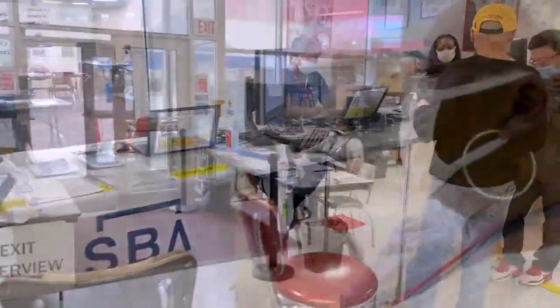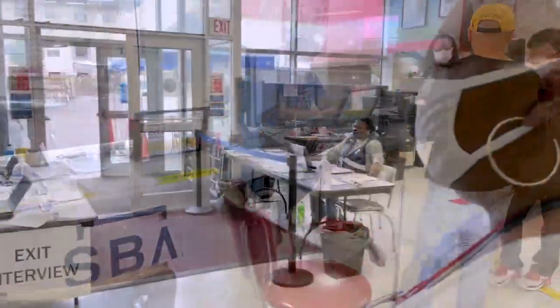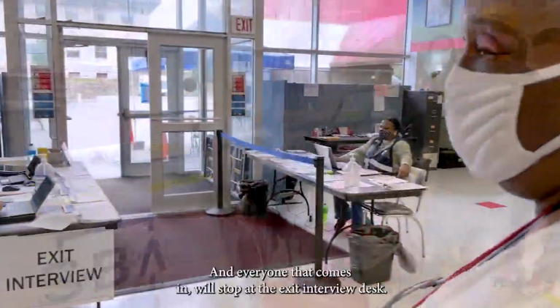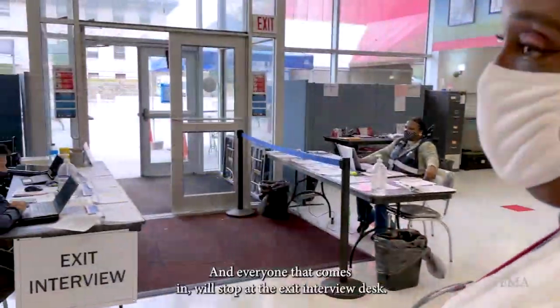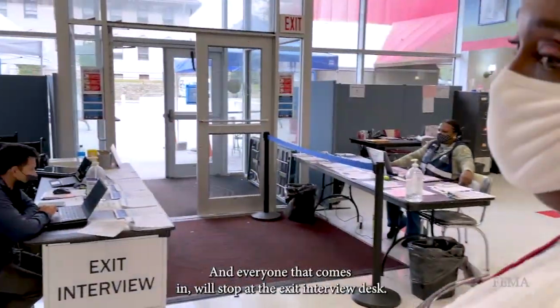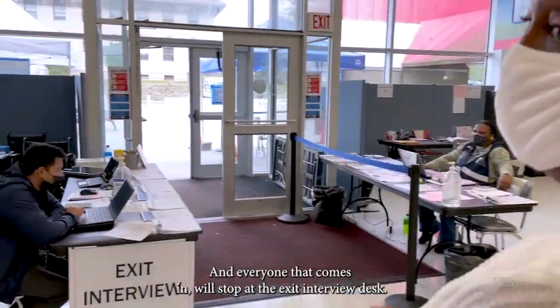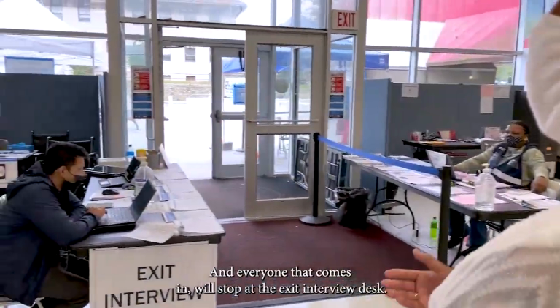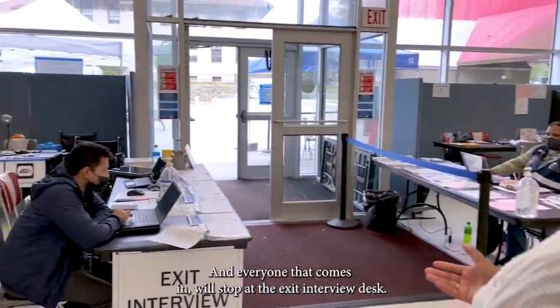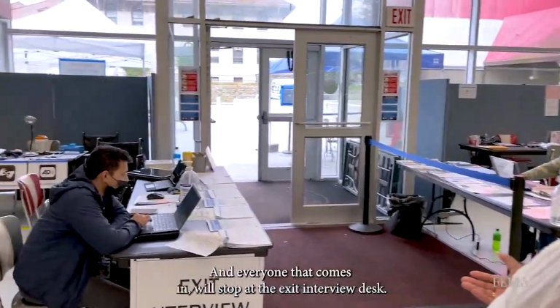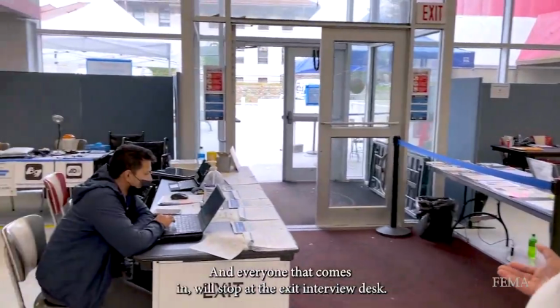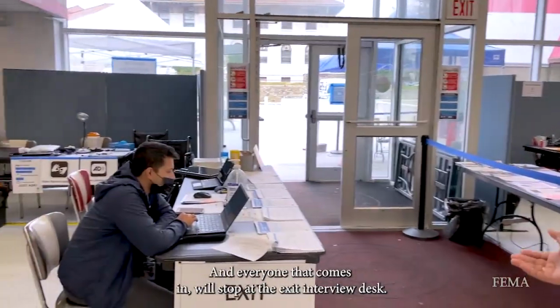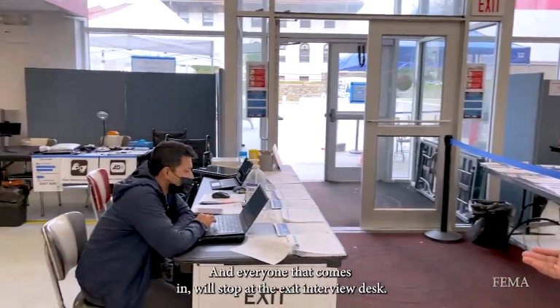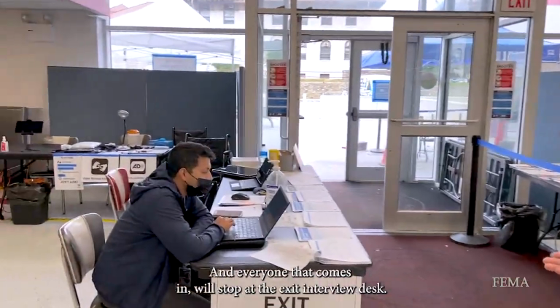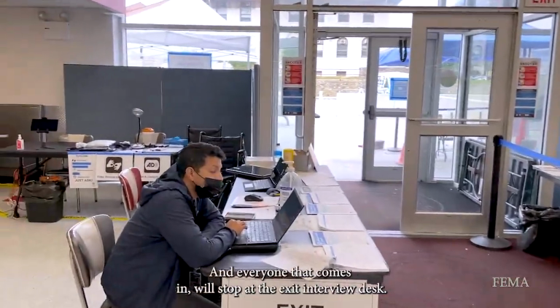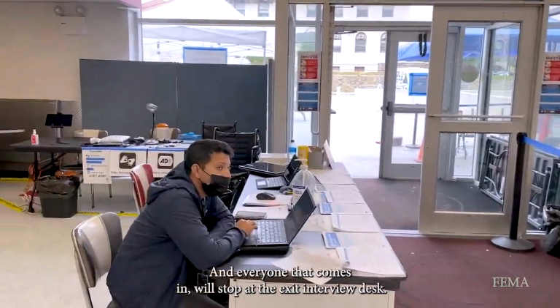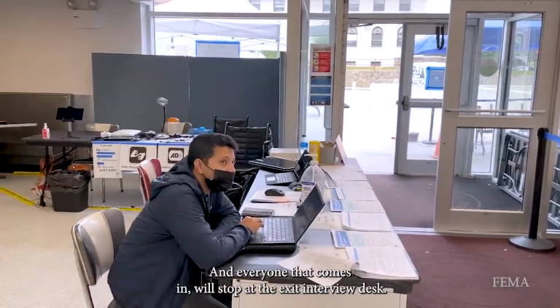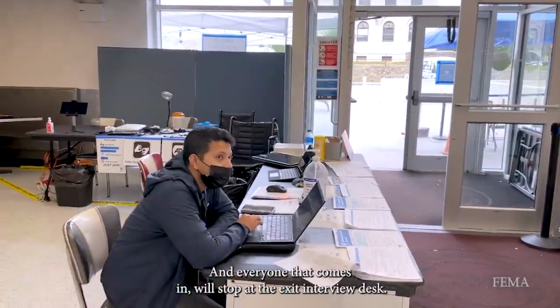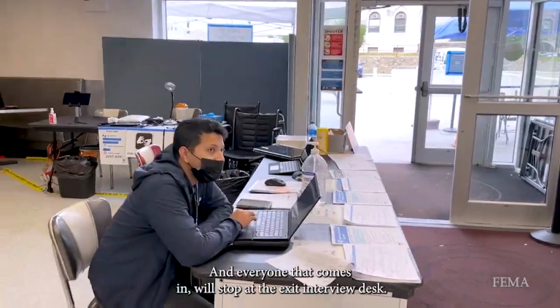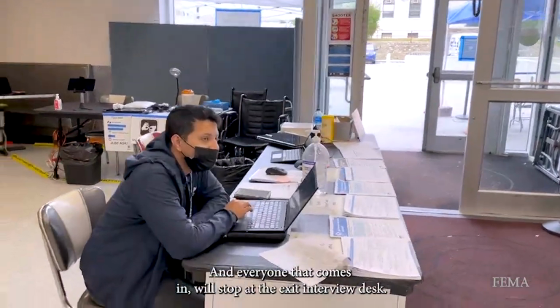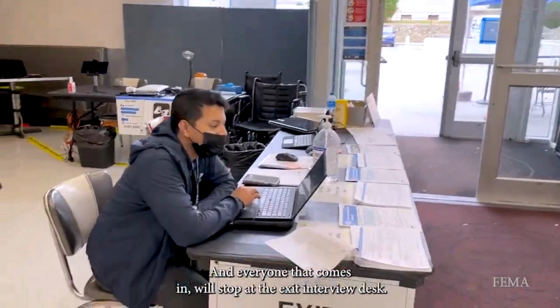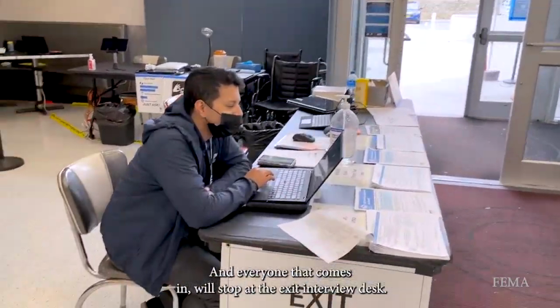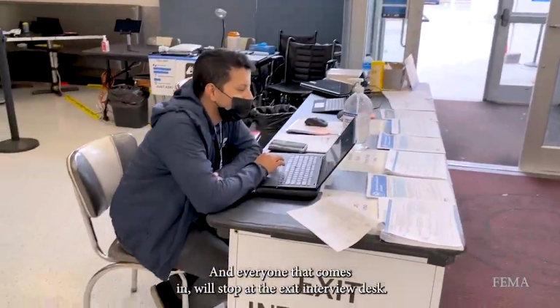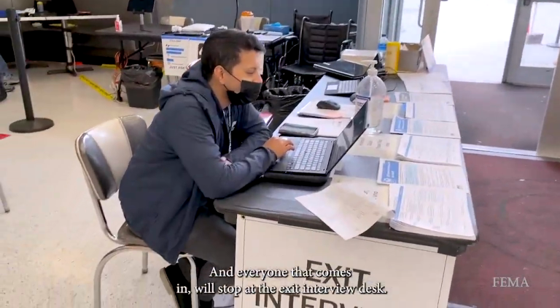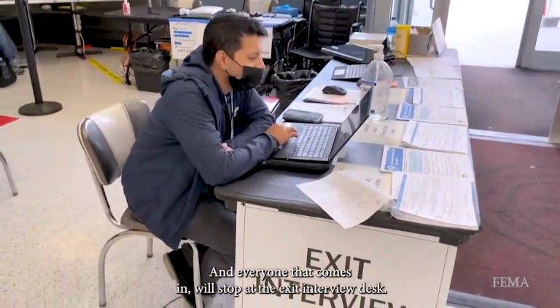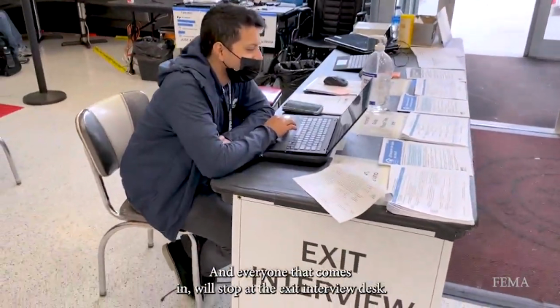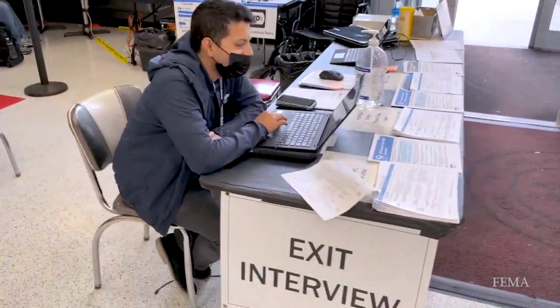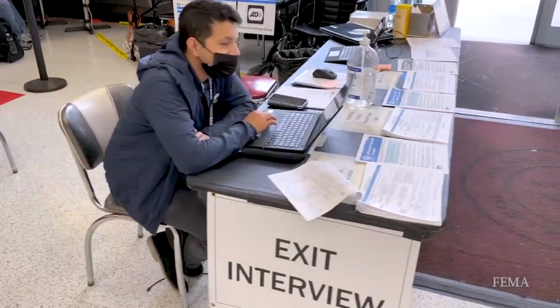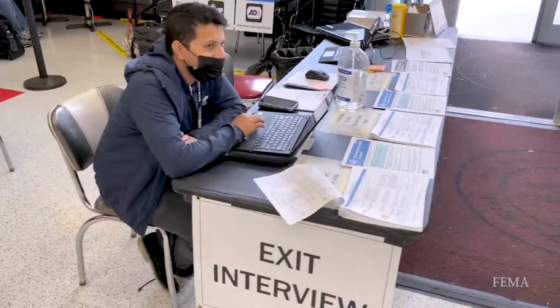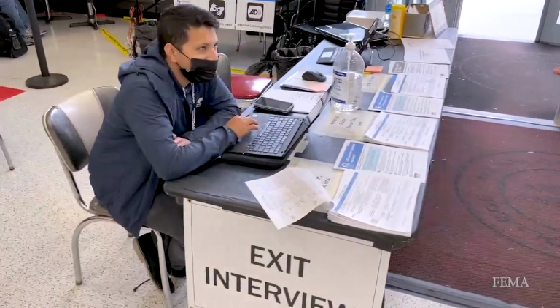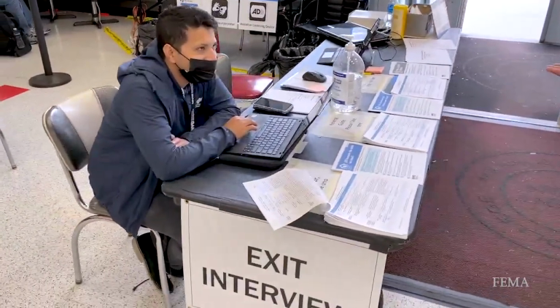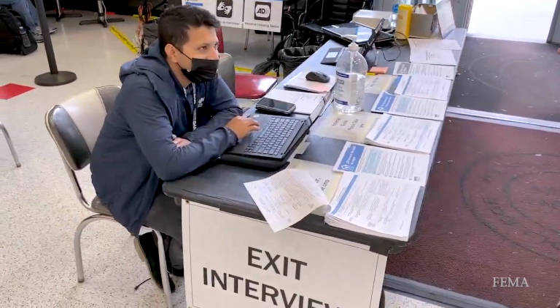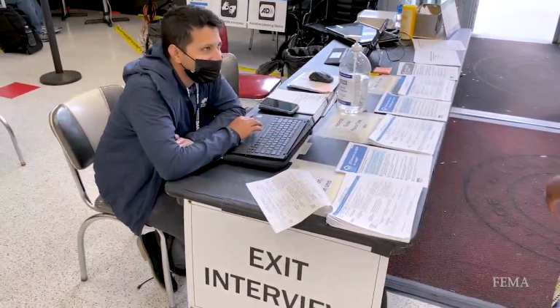And everyone that comes in will stop at the exit interview desk.